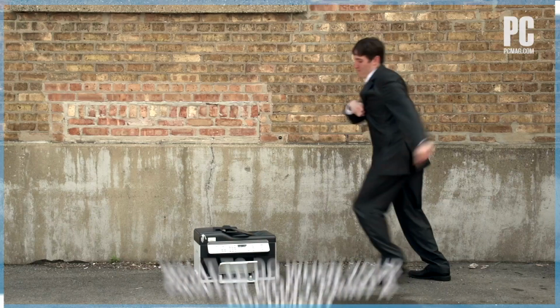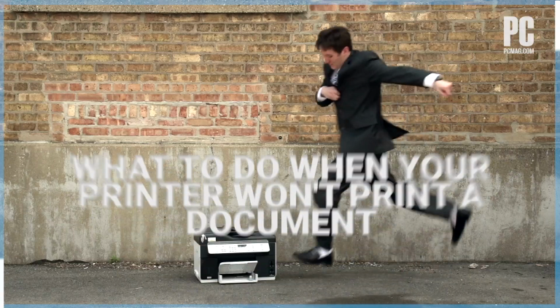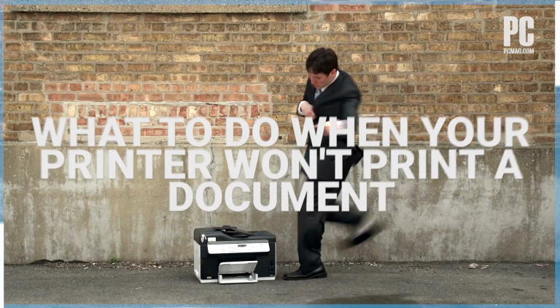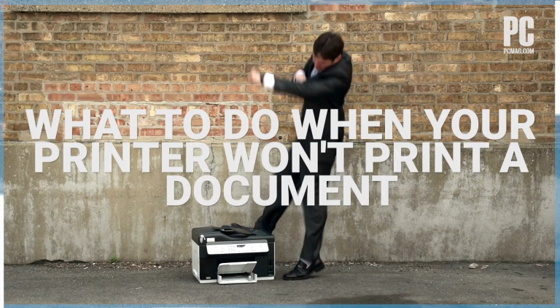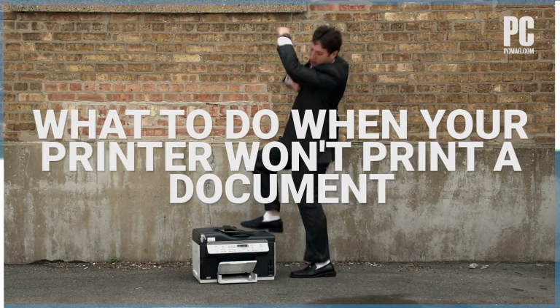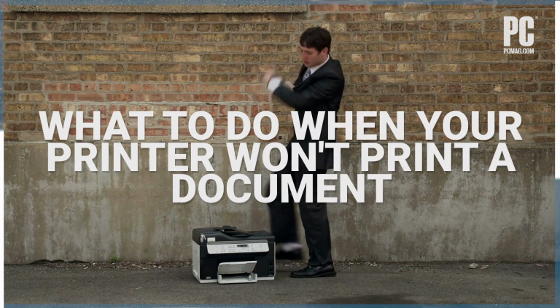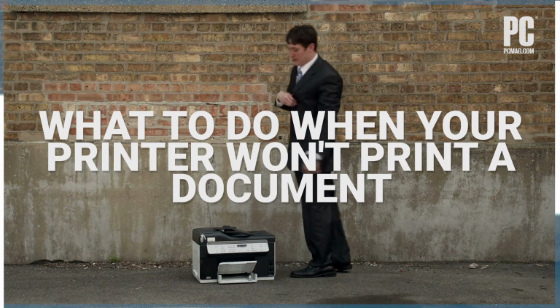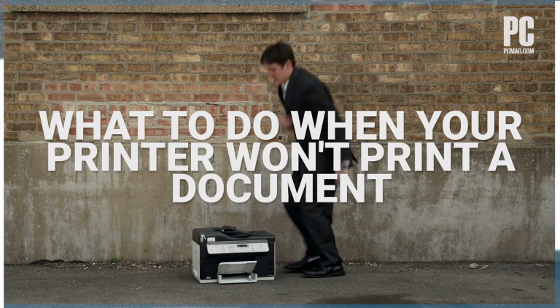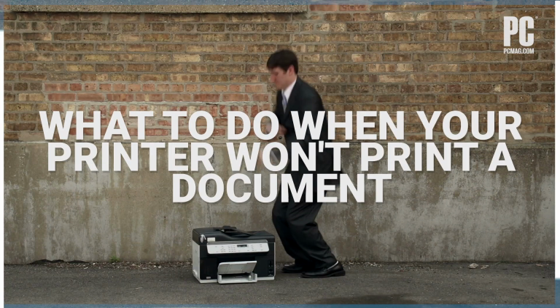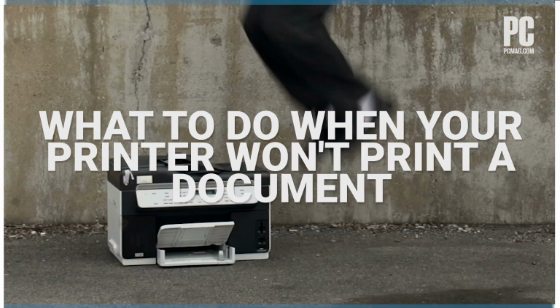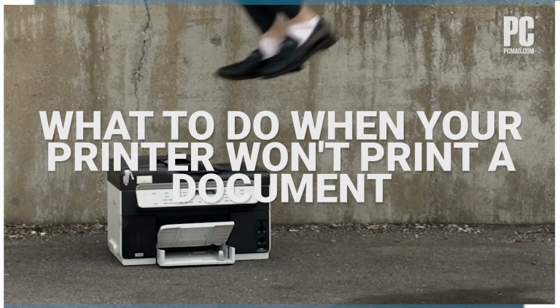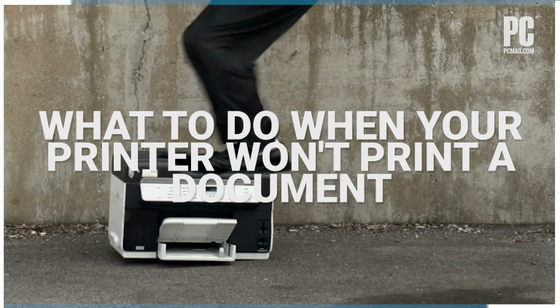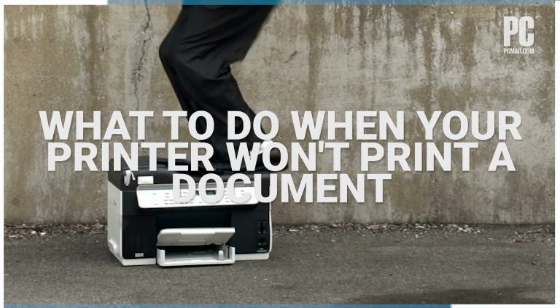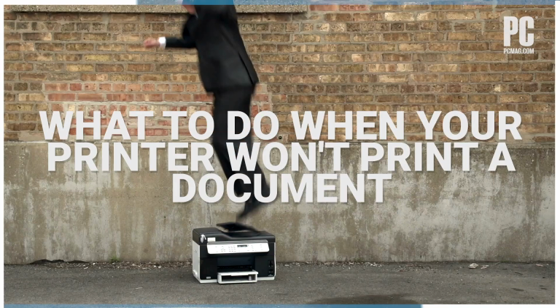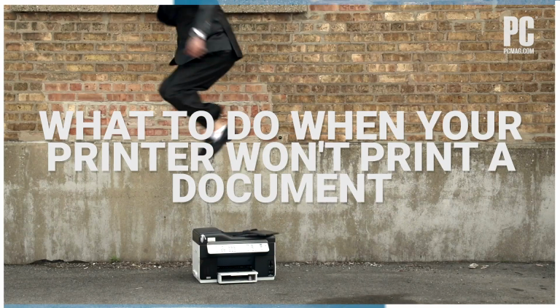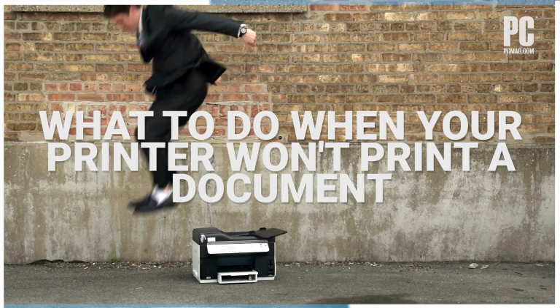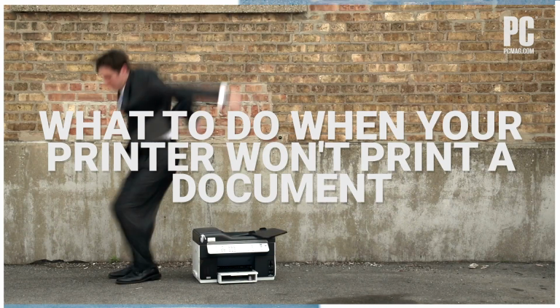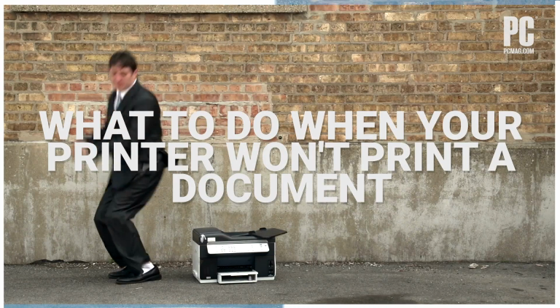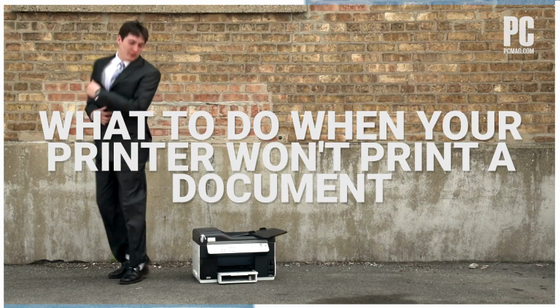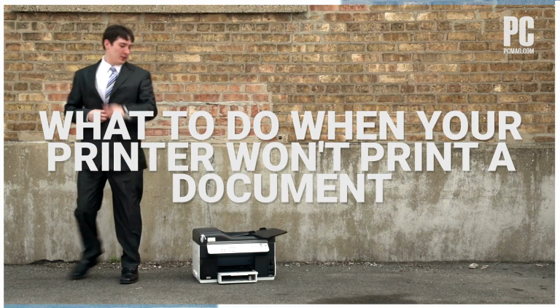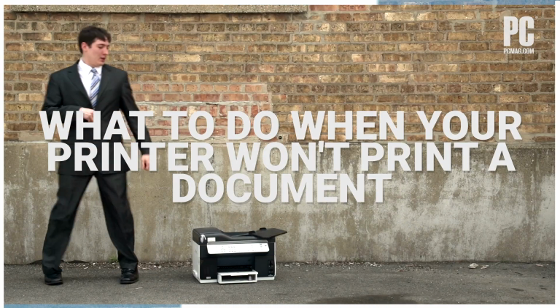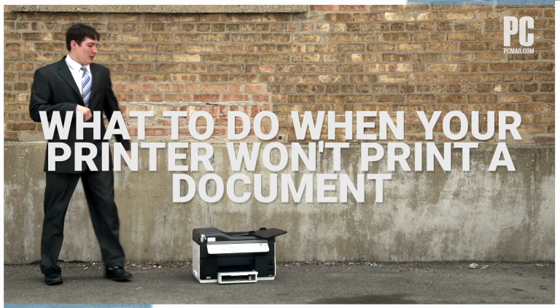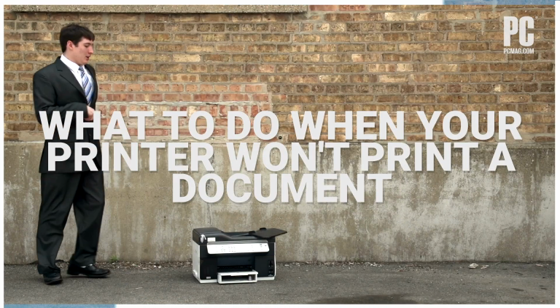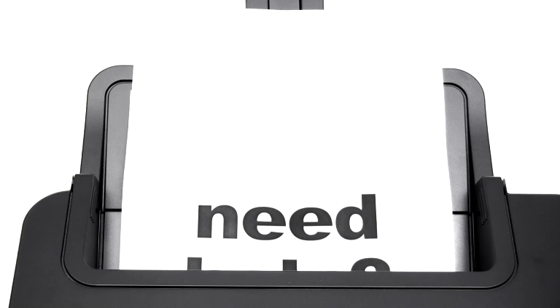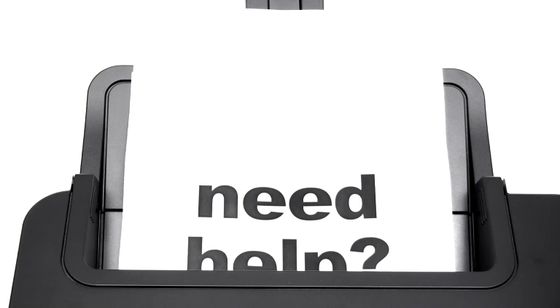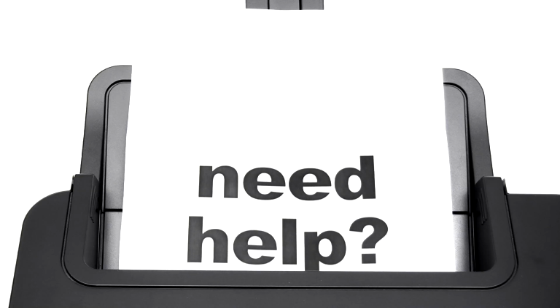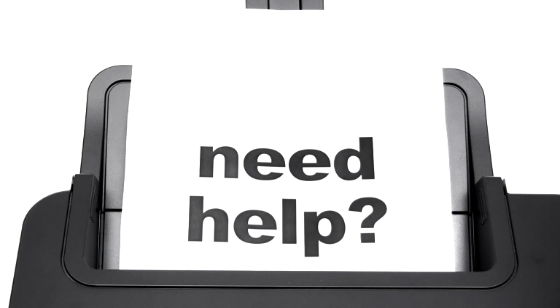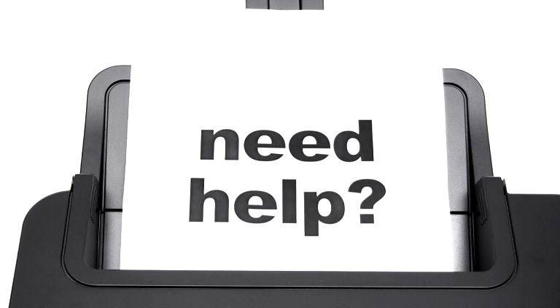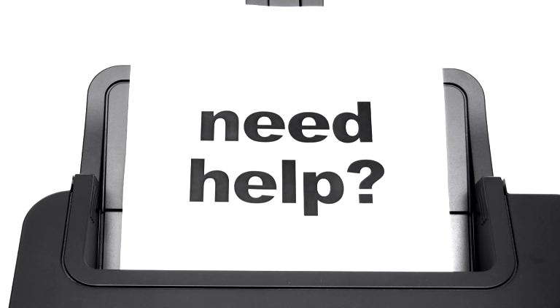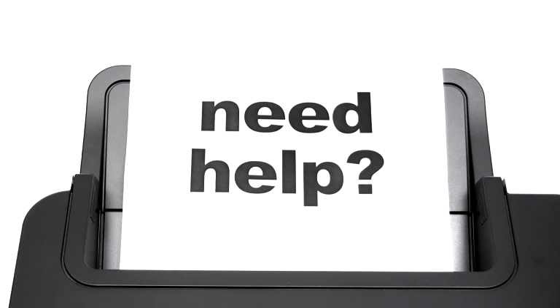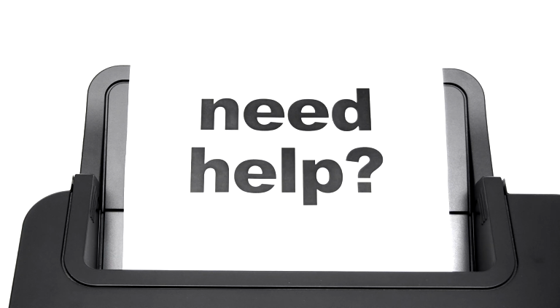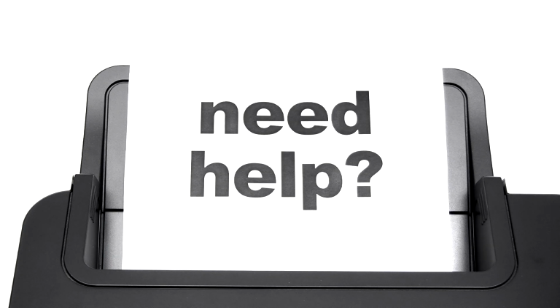You don't have to feel hopeless when it comes to fixing the many issues that can come up with your printer. We're here to help.